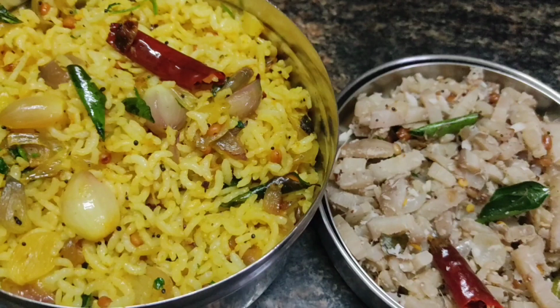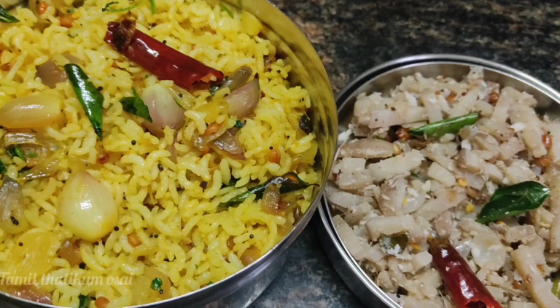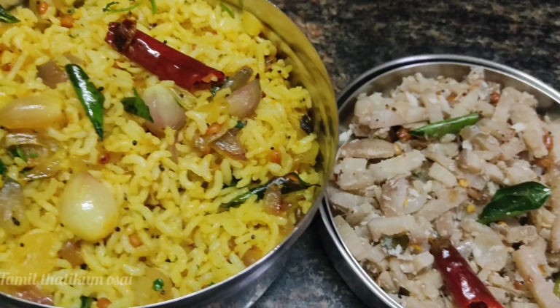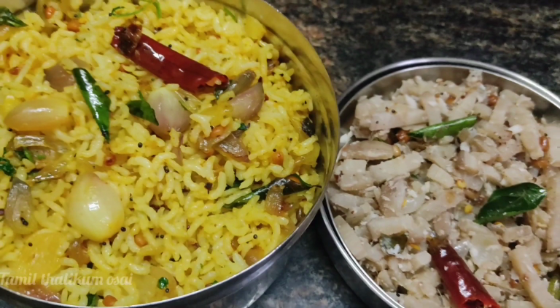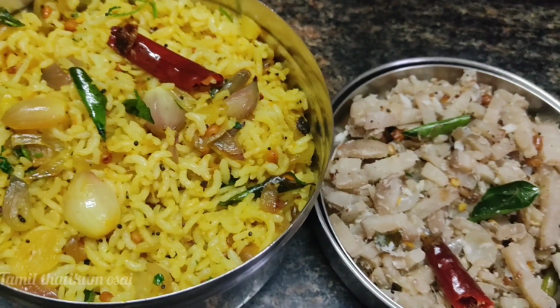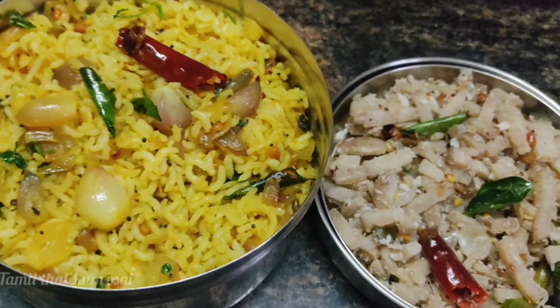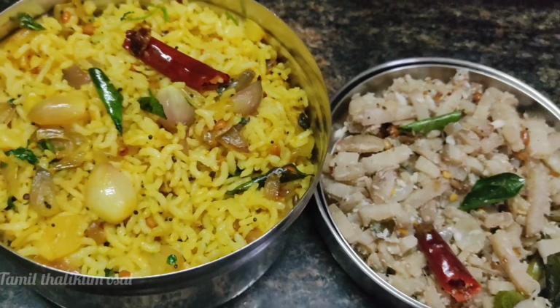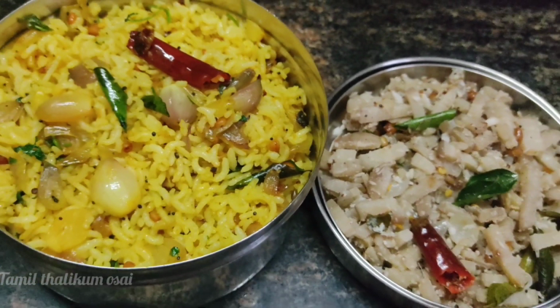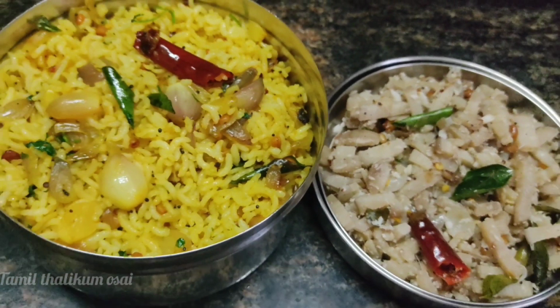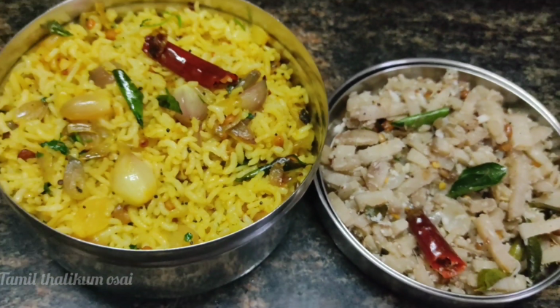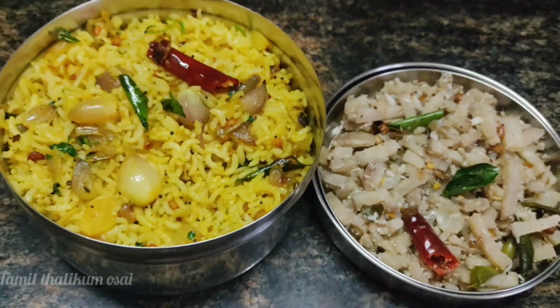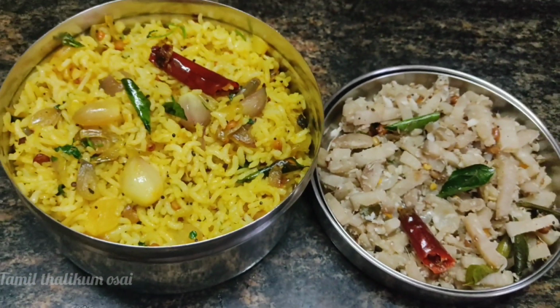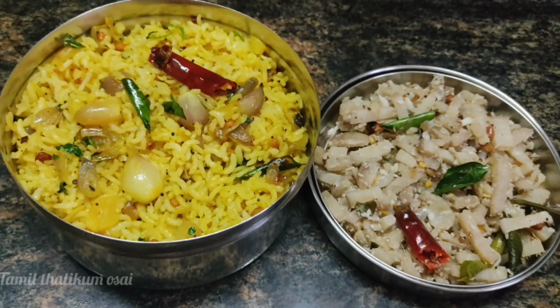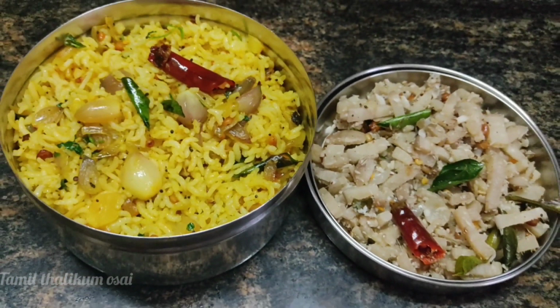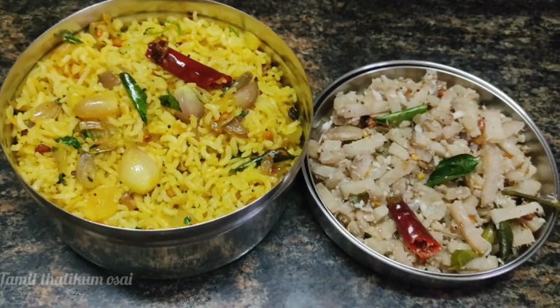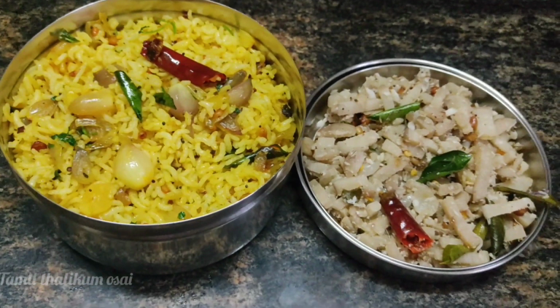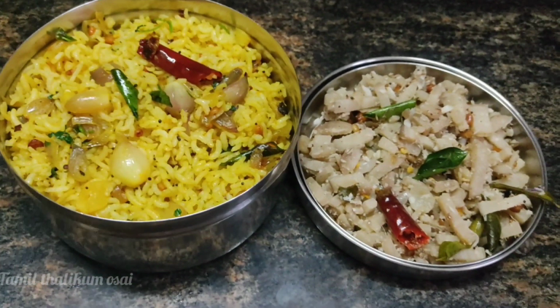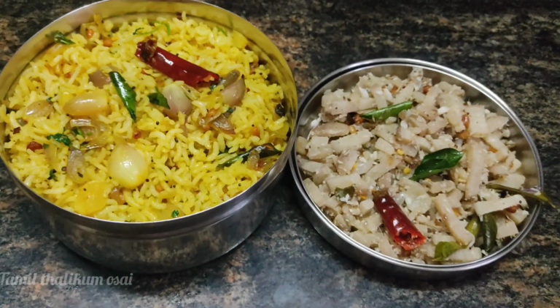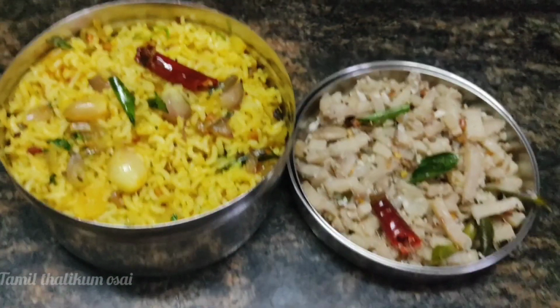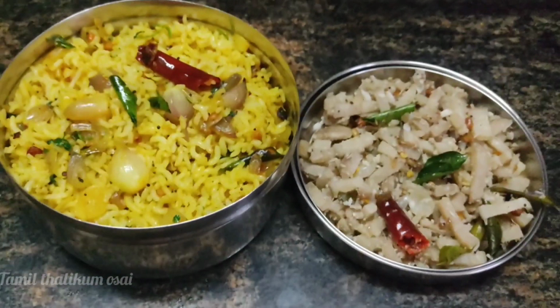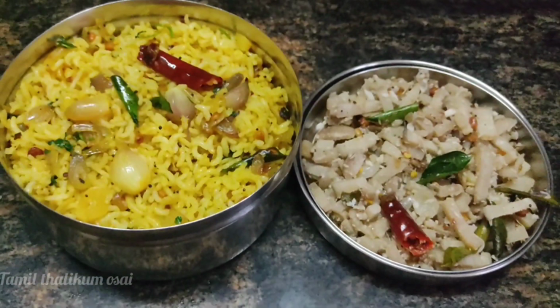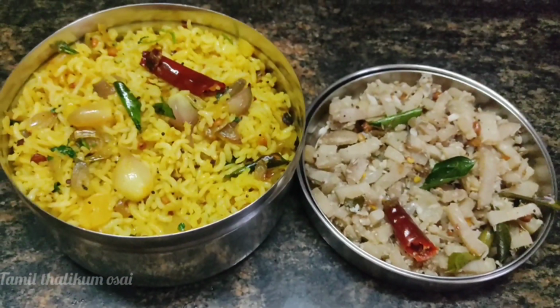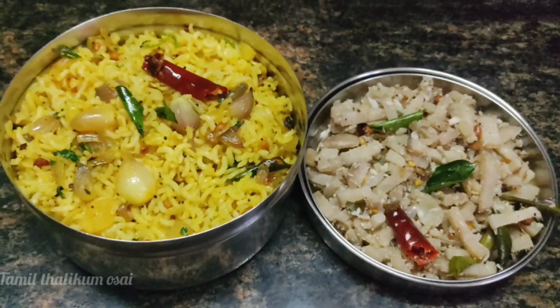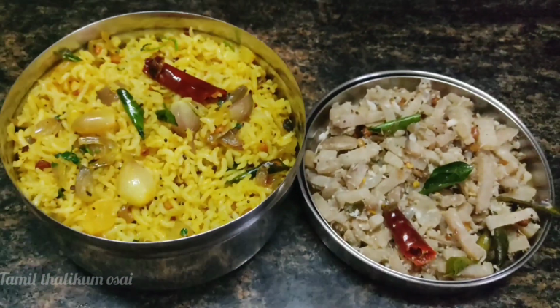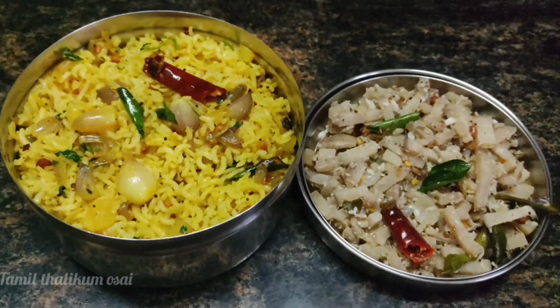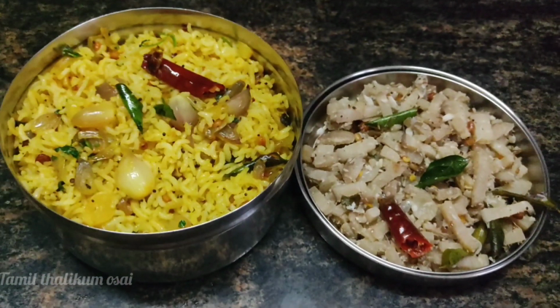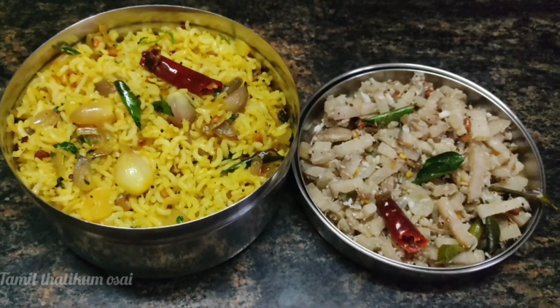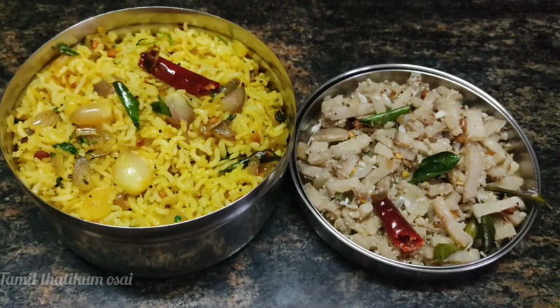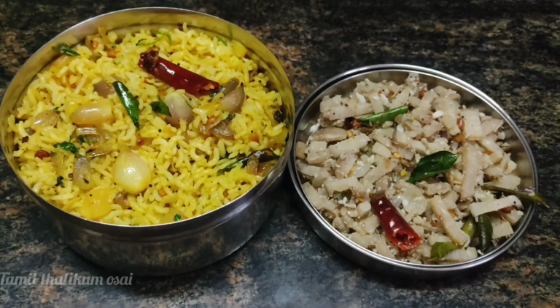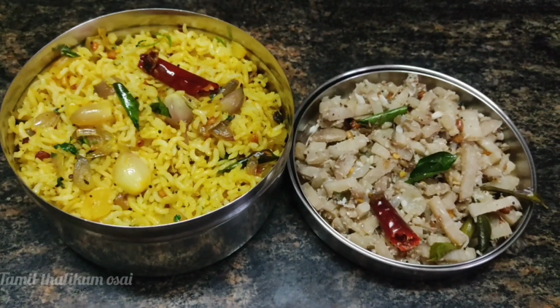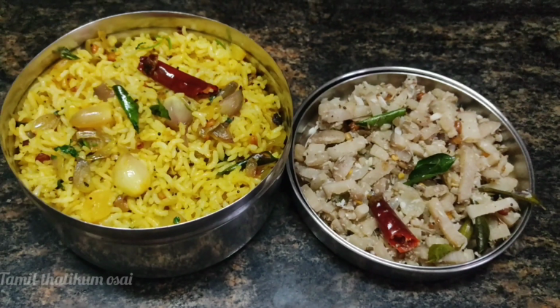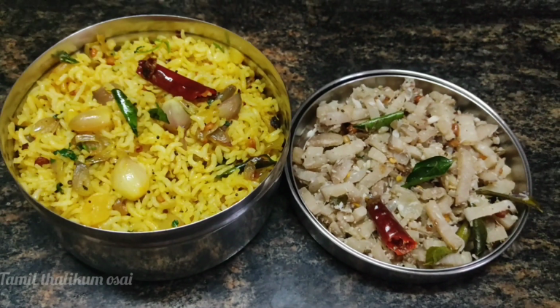Welcome back to my channel! Now we will show you a lunch recipe for 5 minutes.